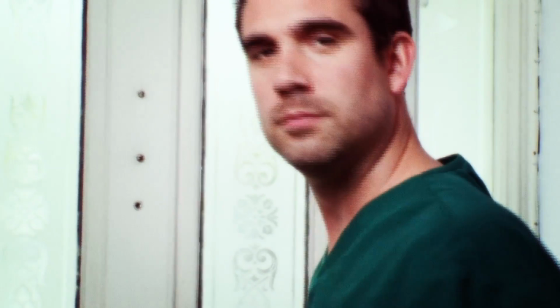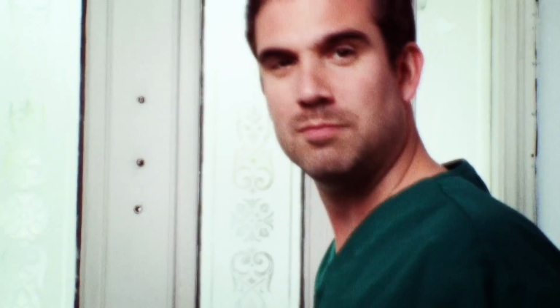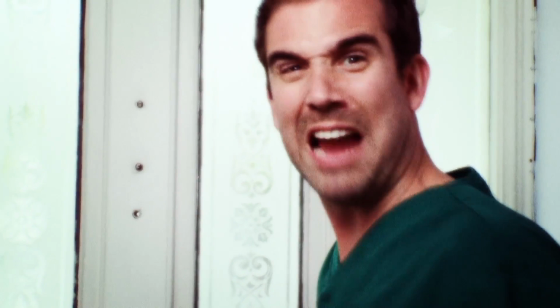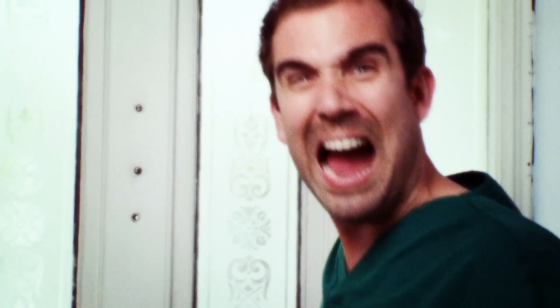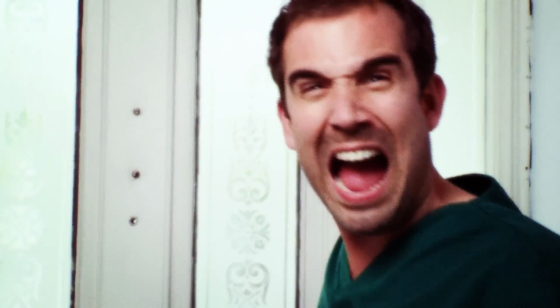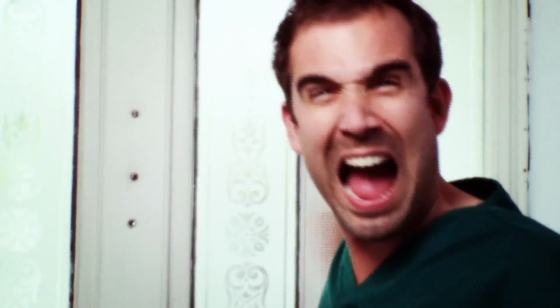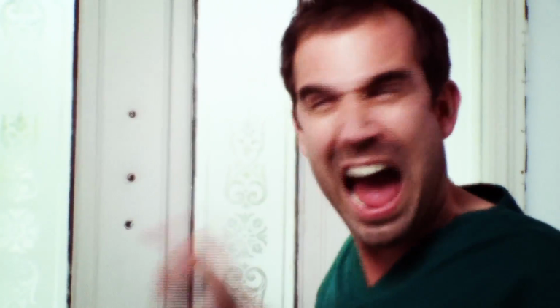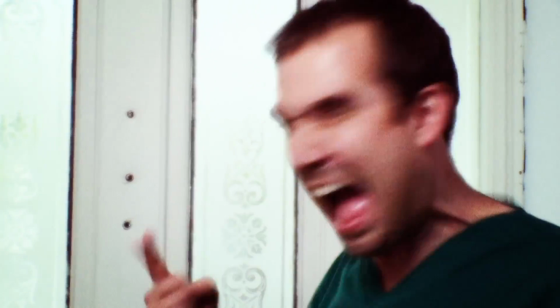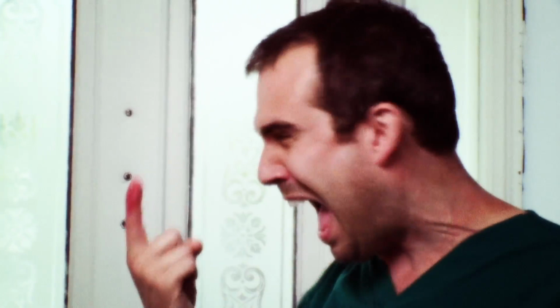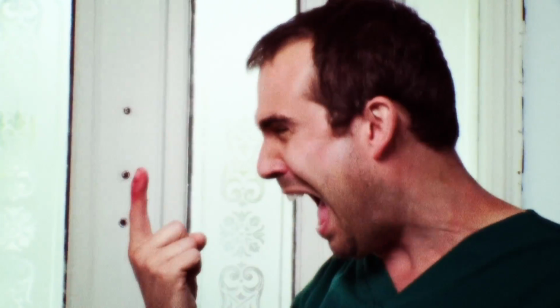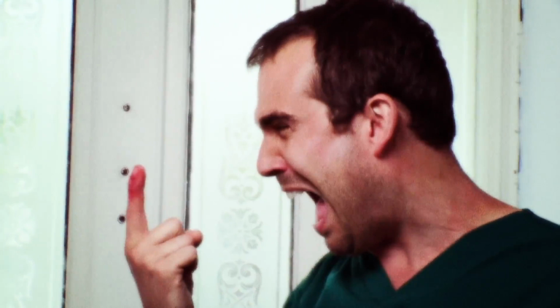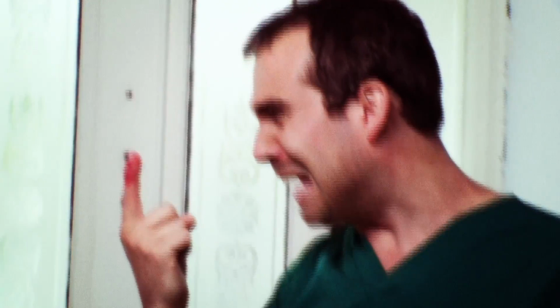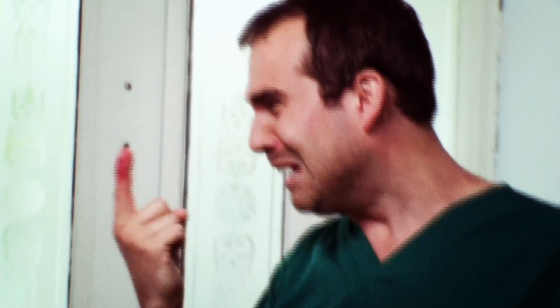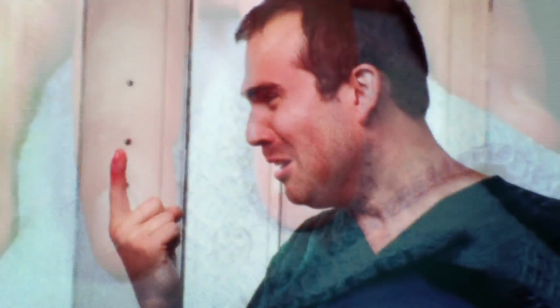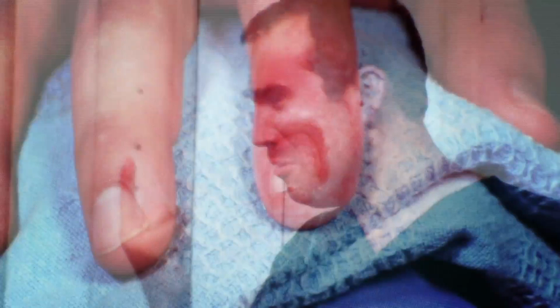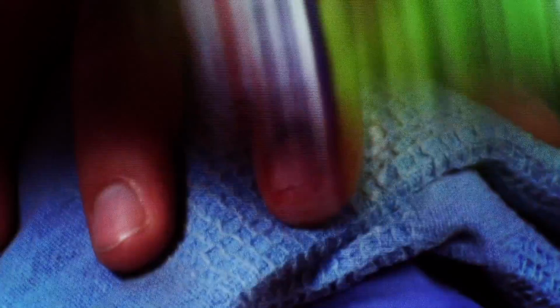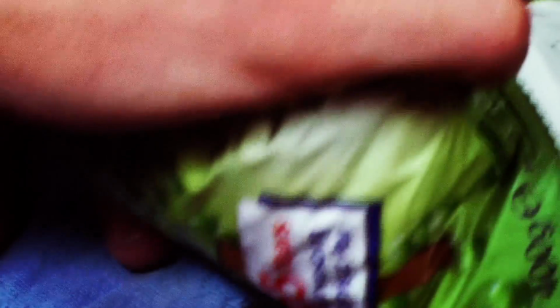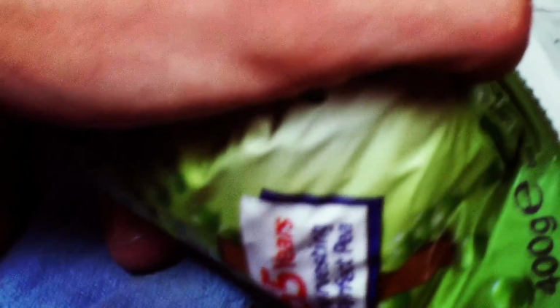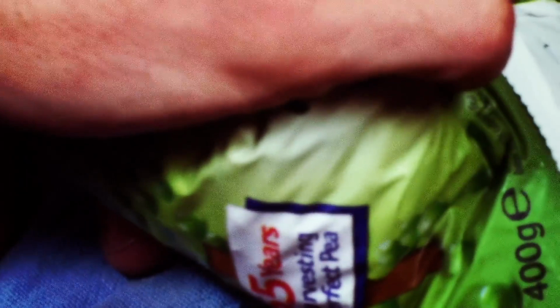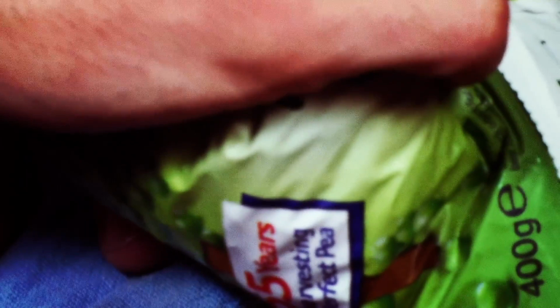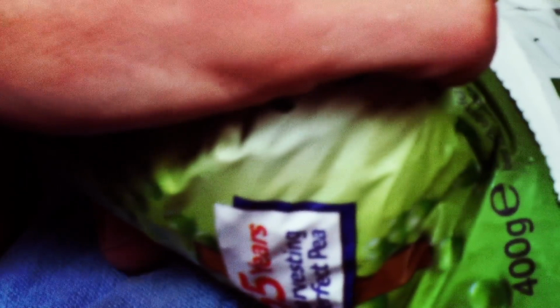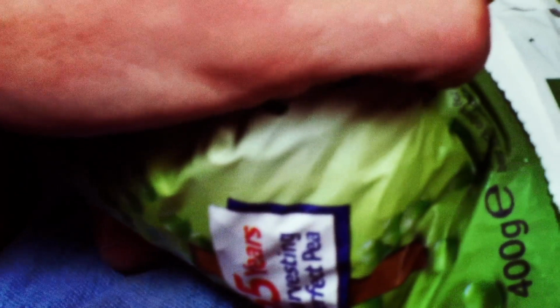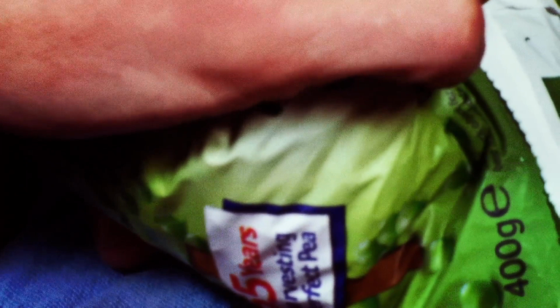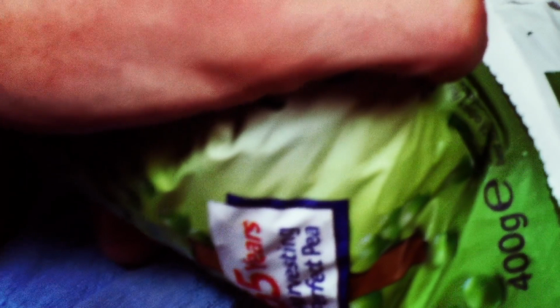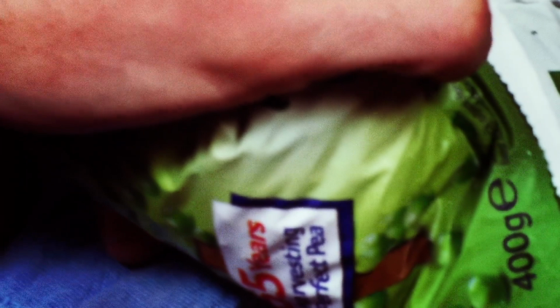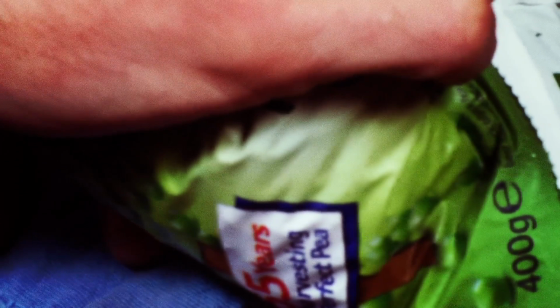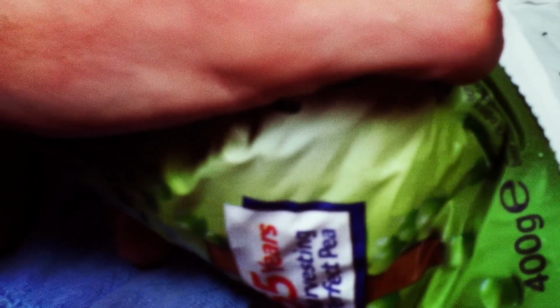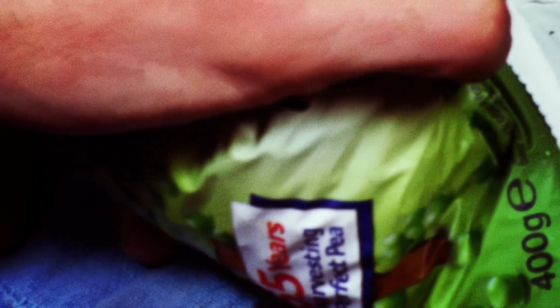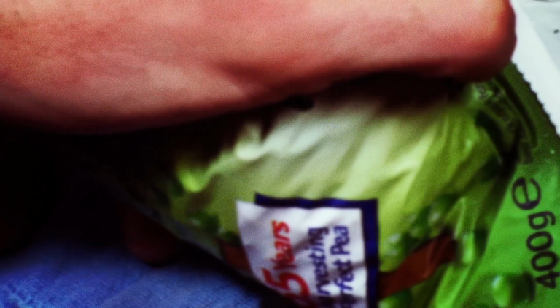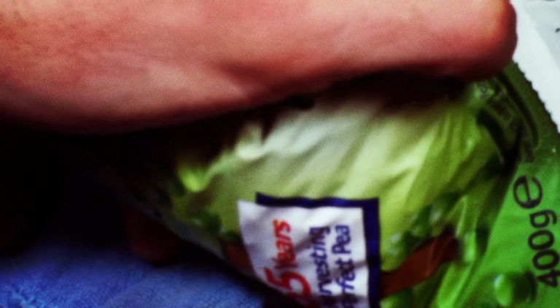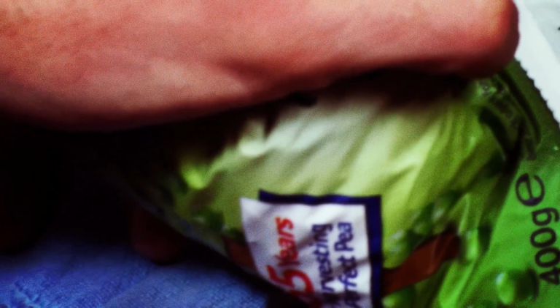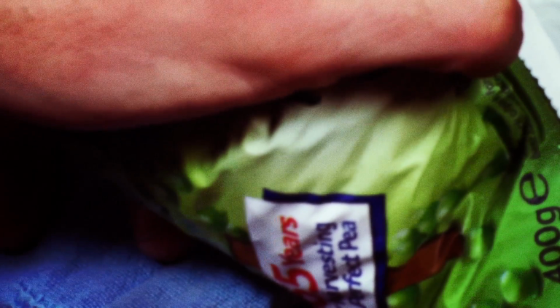If you hurt your finger, put something cold on it for no more than ten minutes or until the pain has gone away.